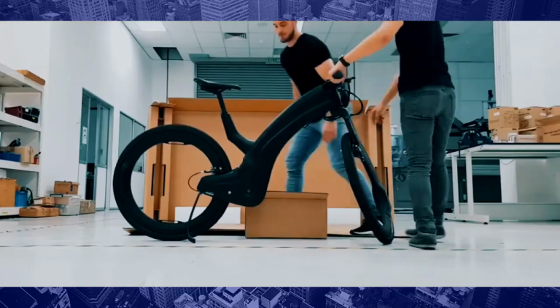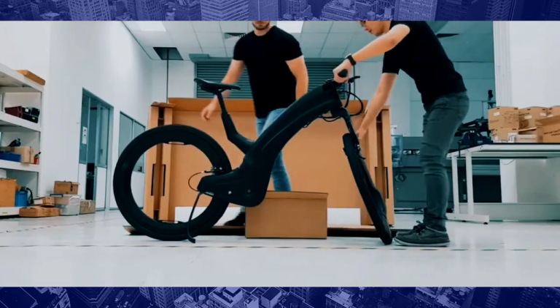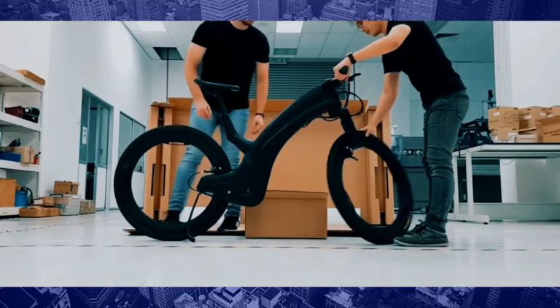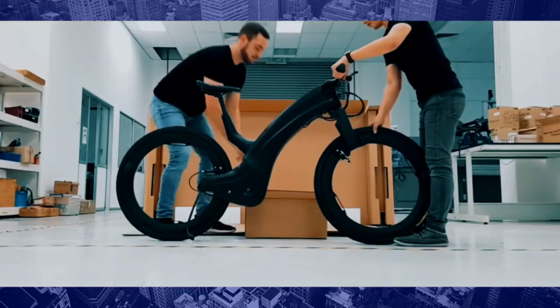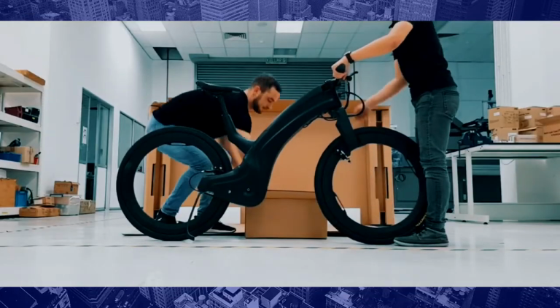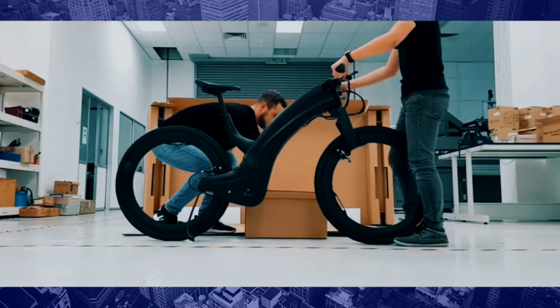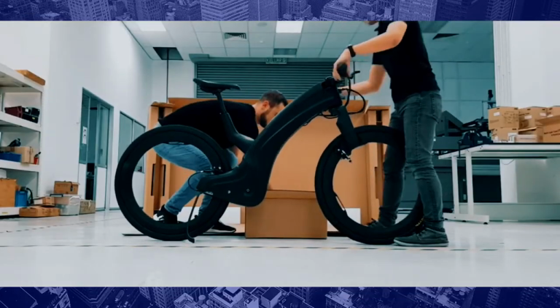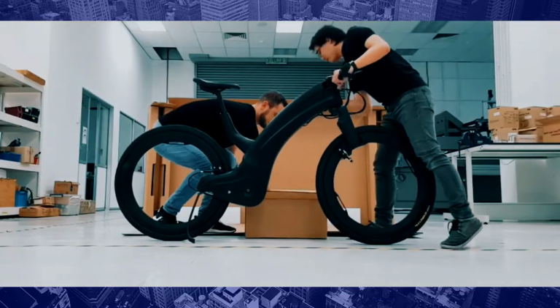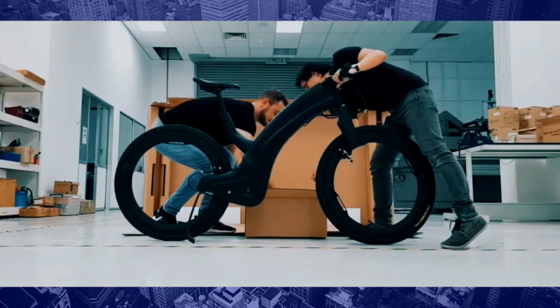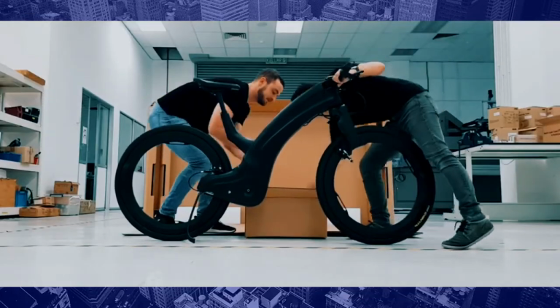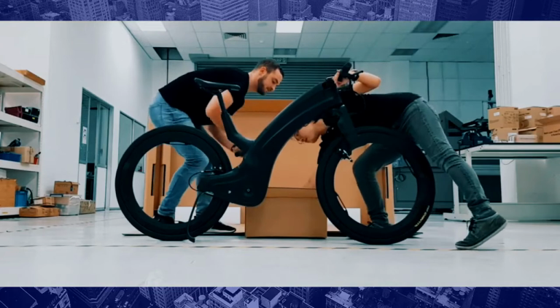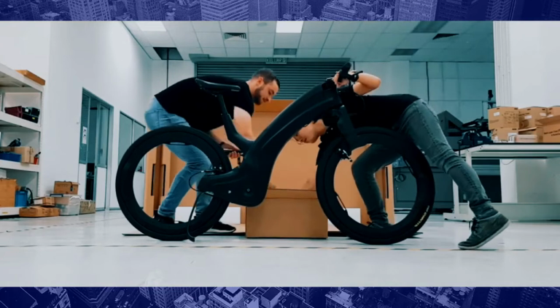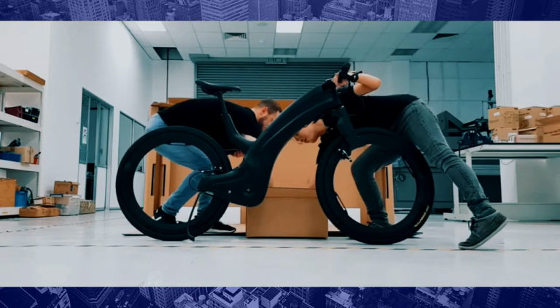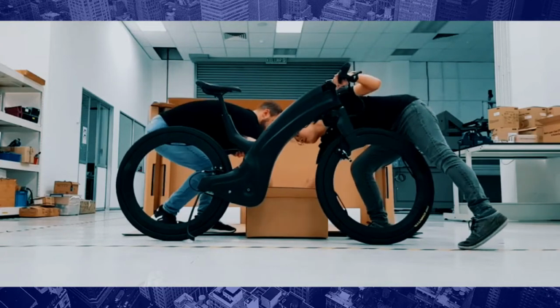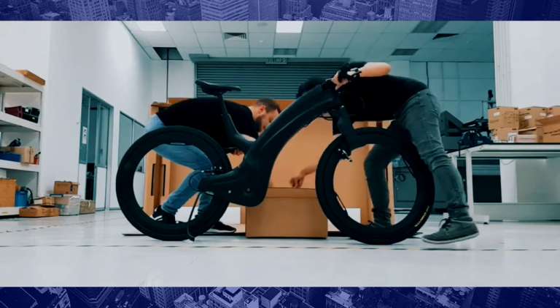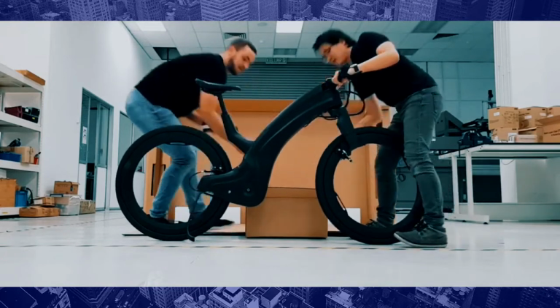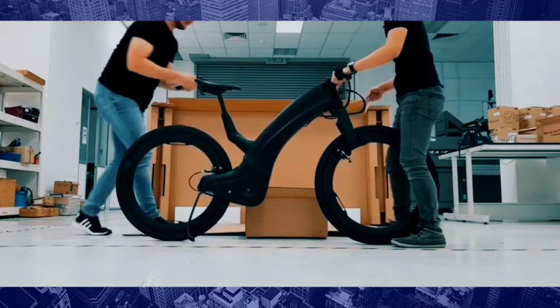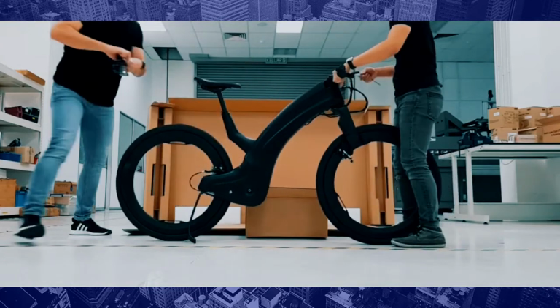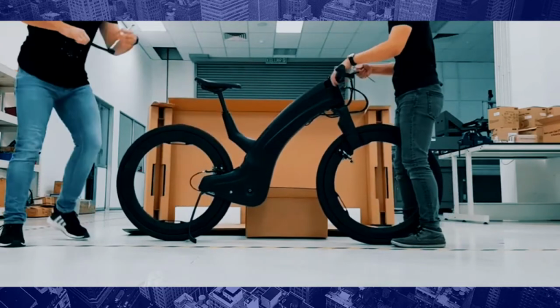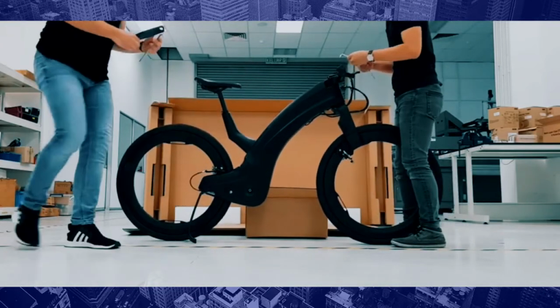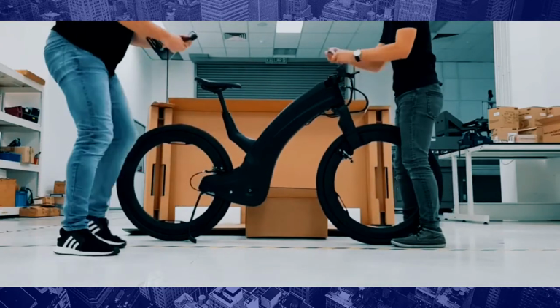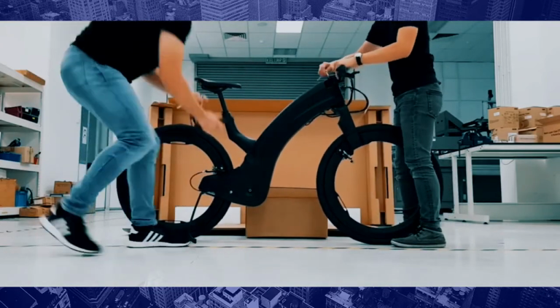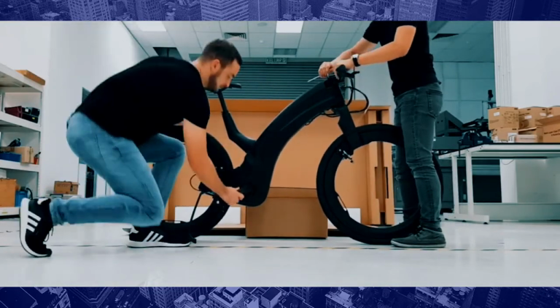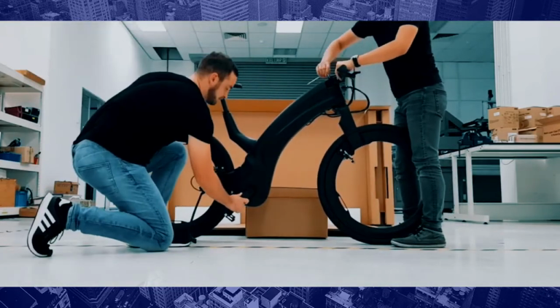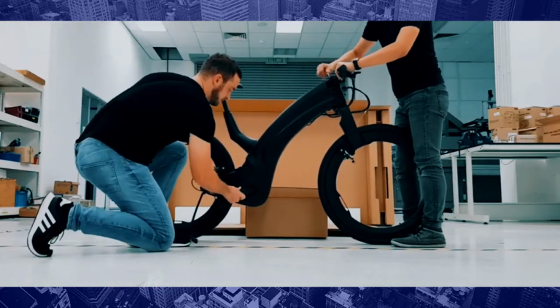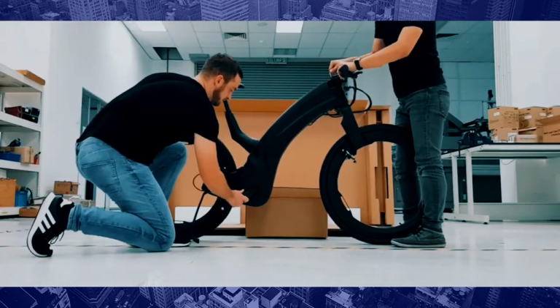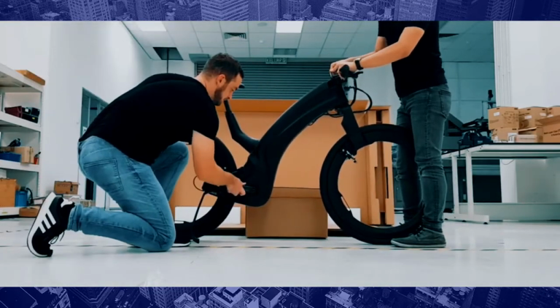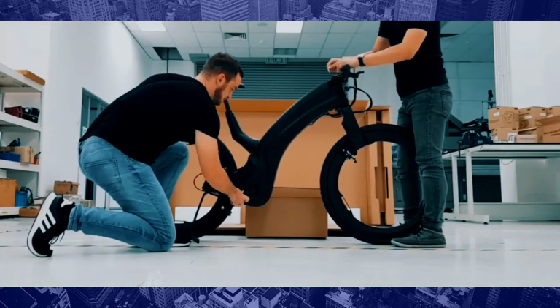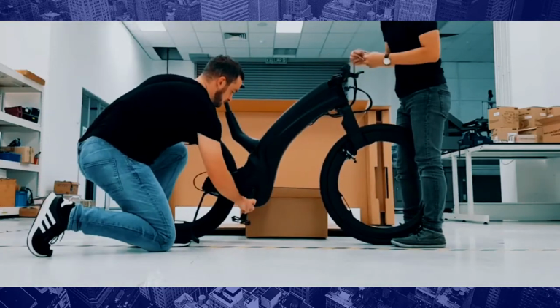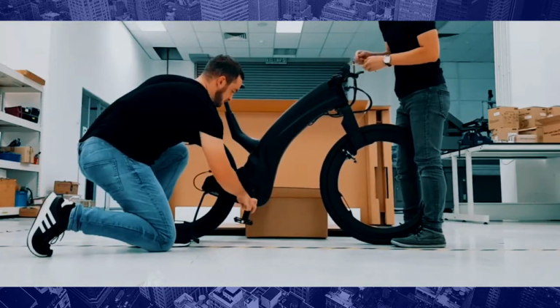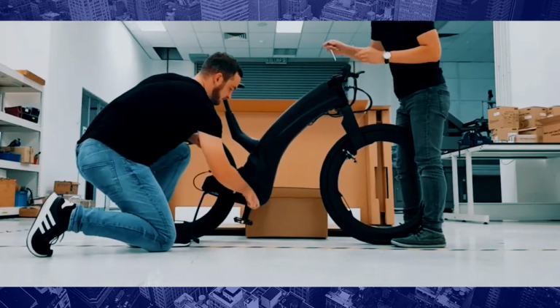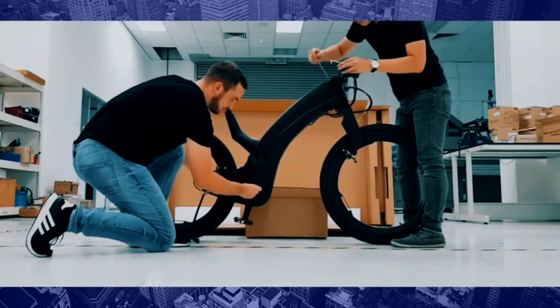The electric bike is available in three color options in addition to stealth black: satin blue, saddle brown, and wine red.